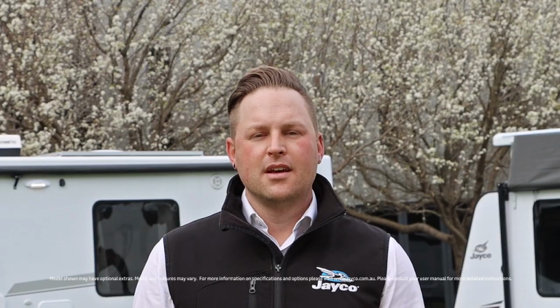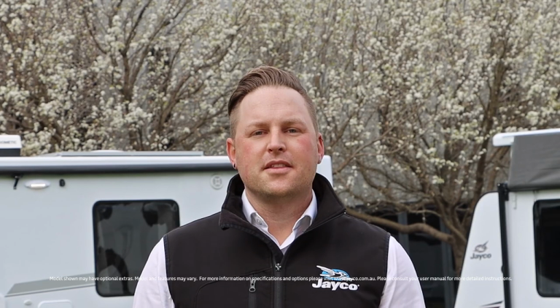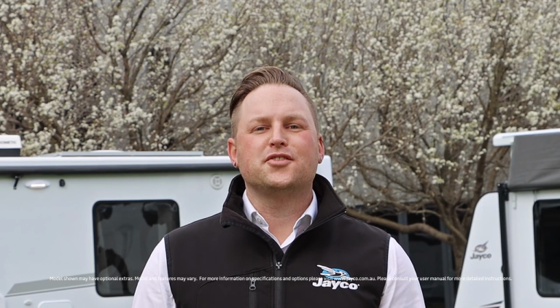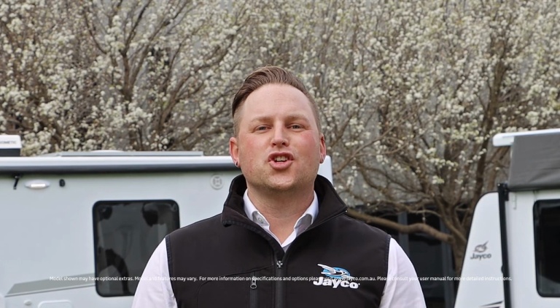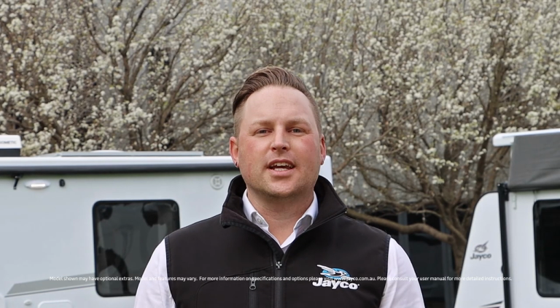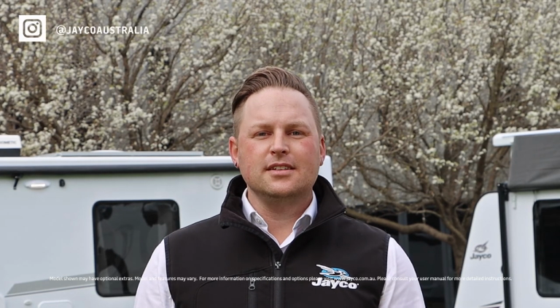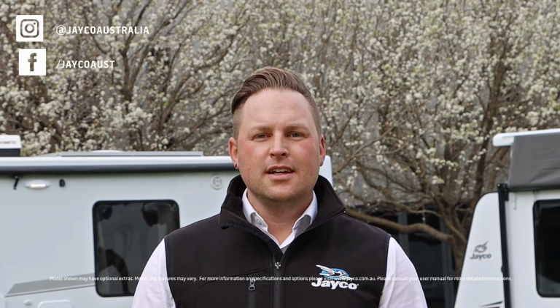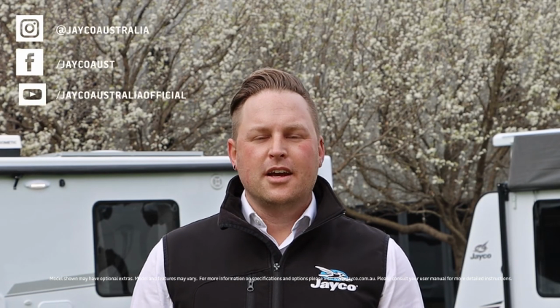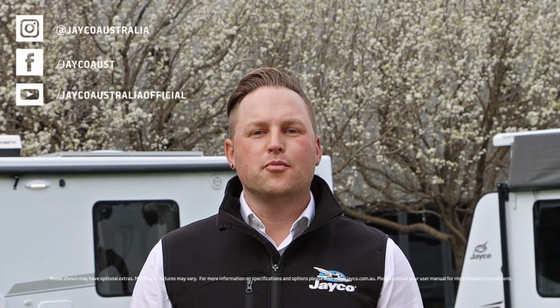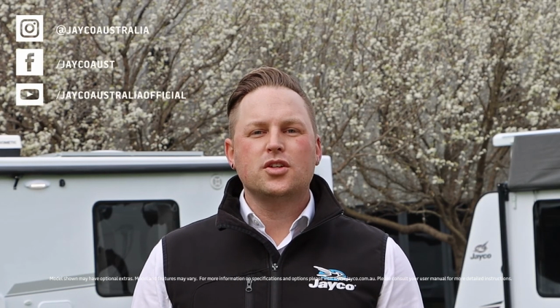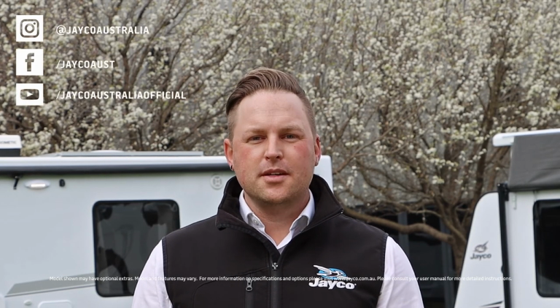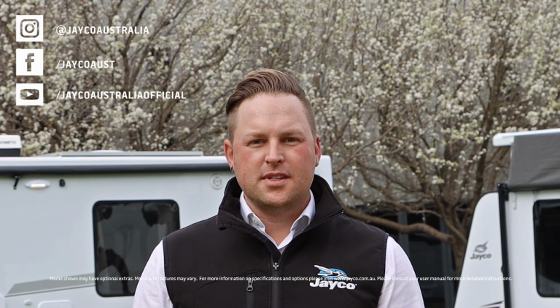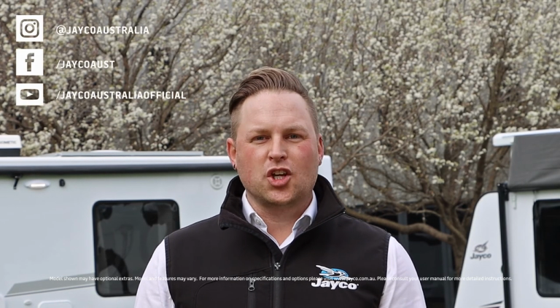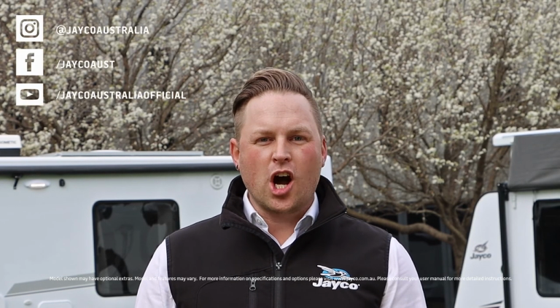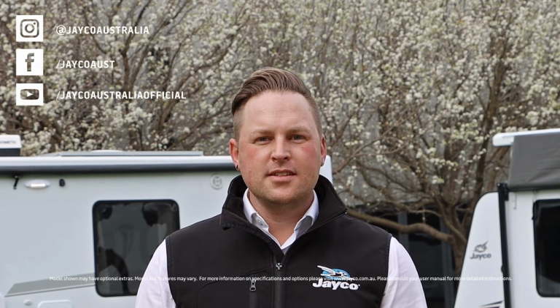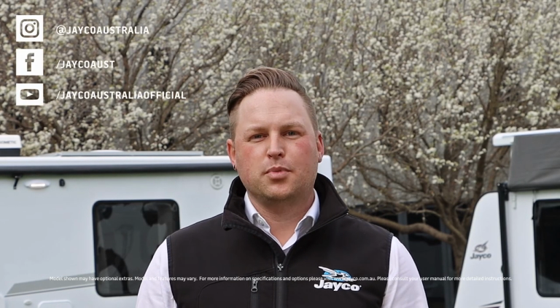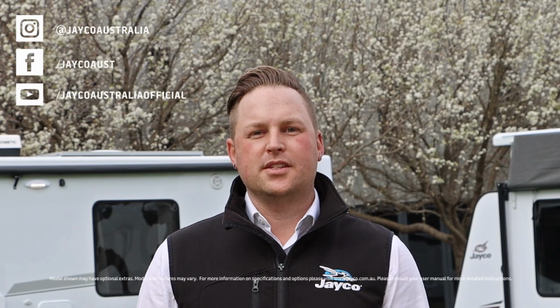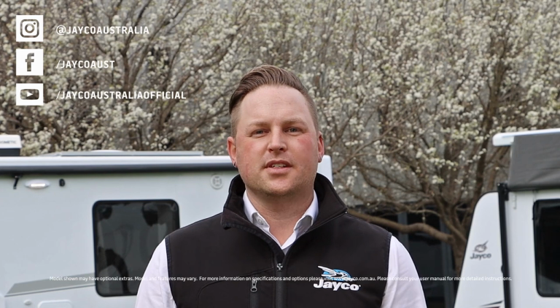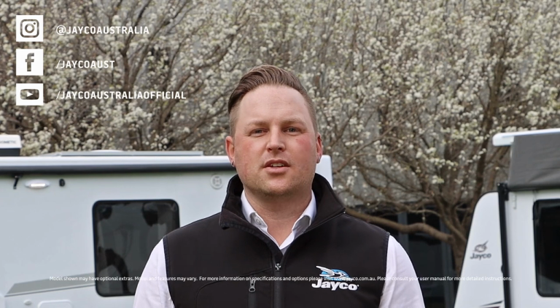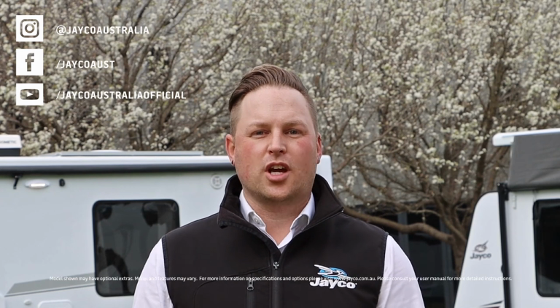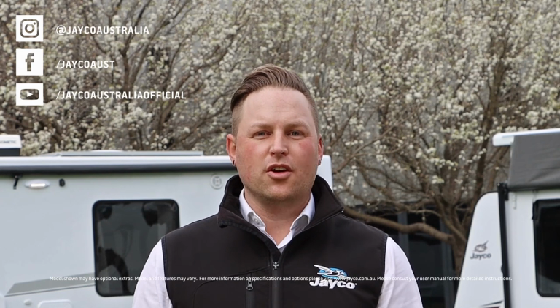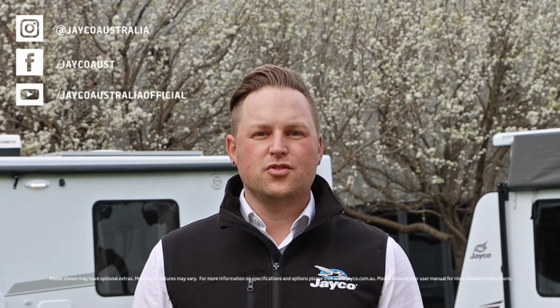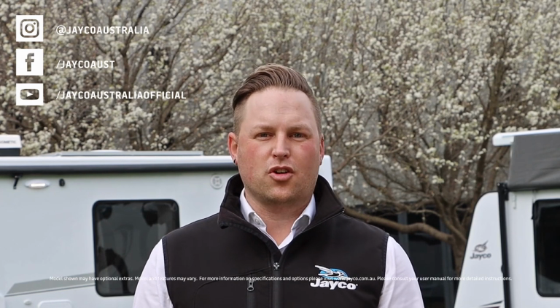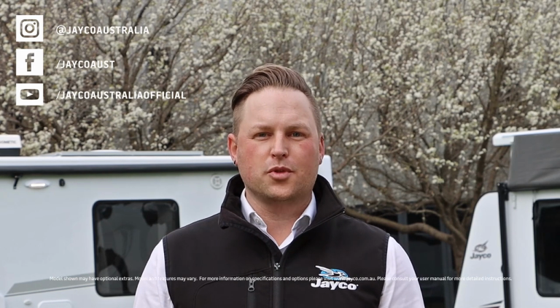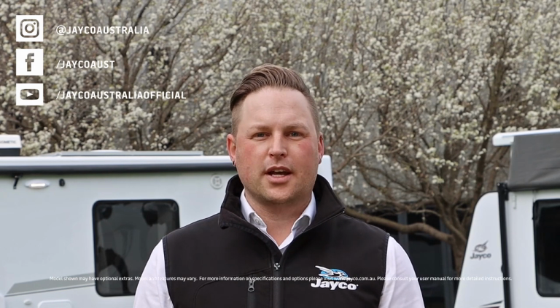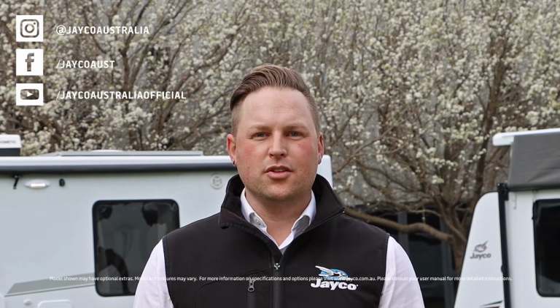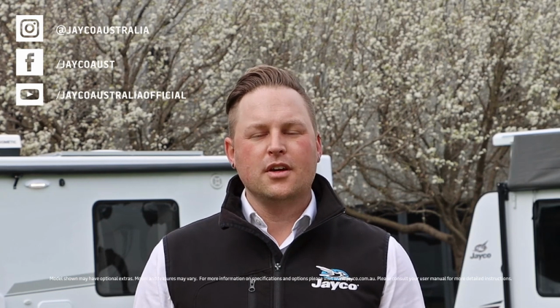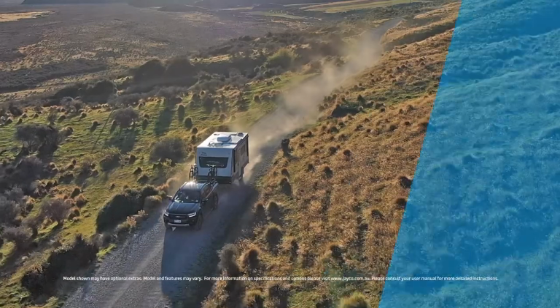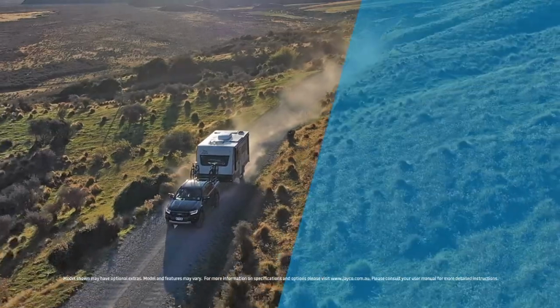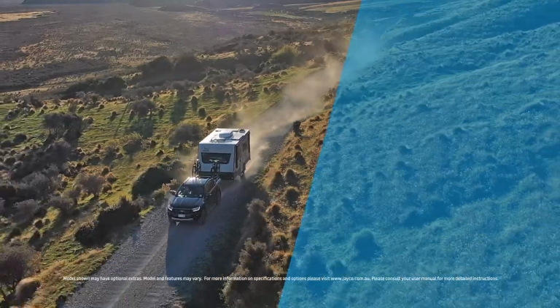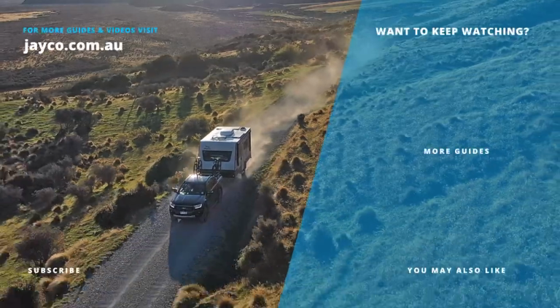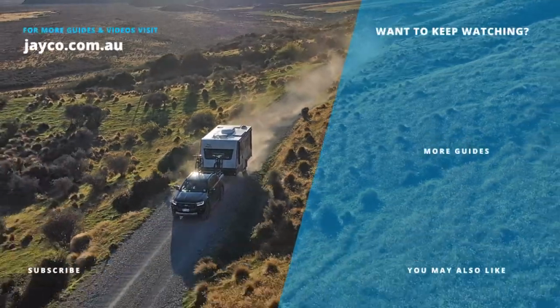Thanks for tuning in and for more tips and guides, please visit jayco.com.au and we'll see you next time.